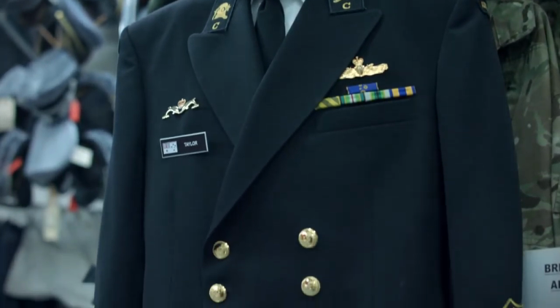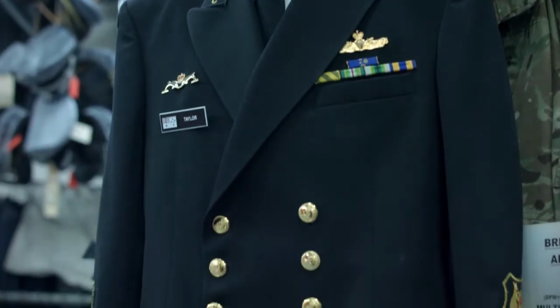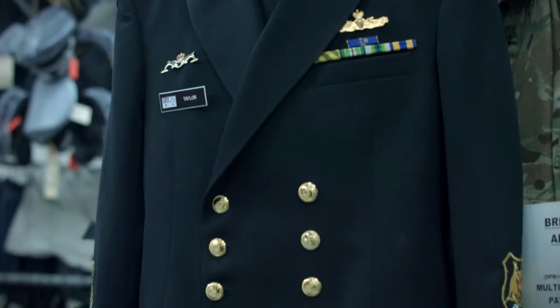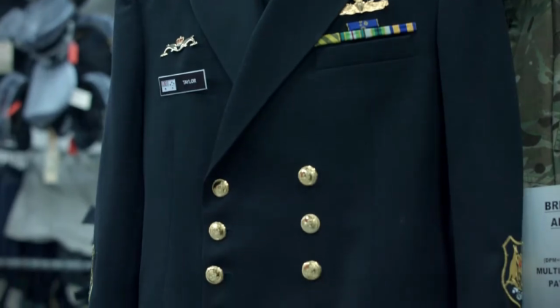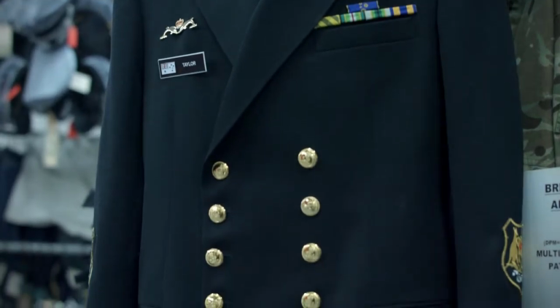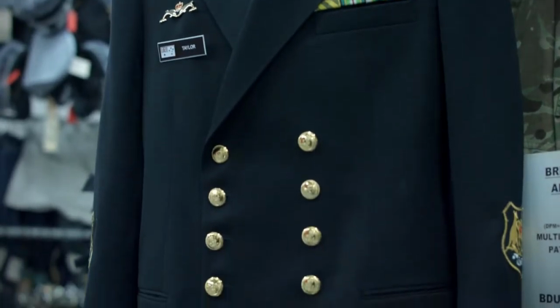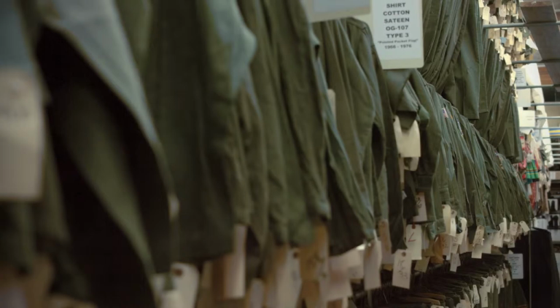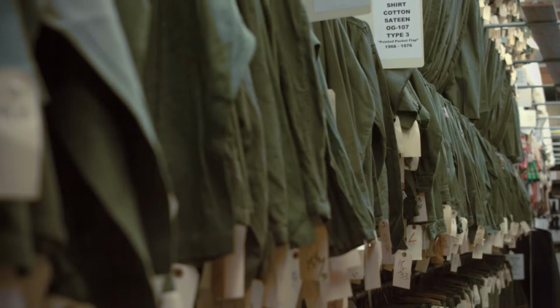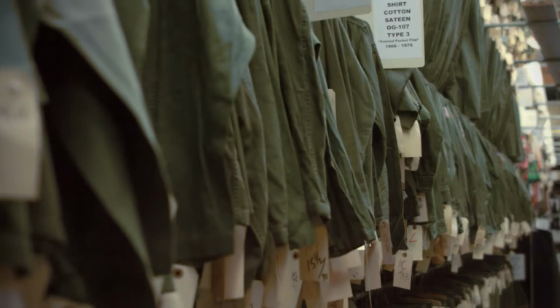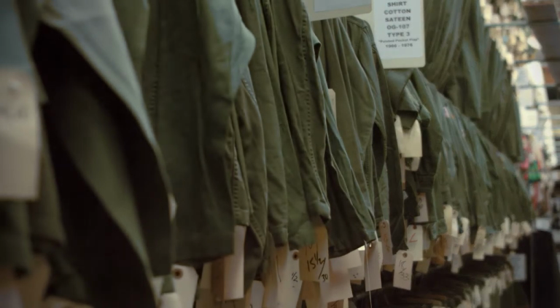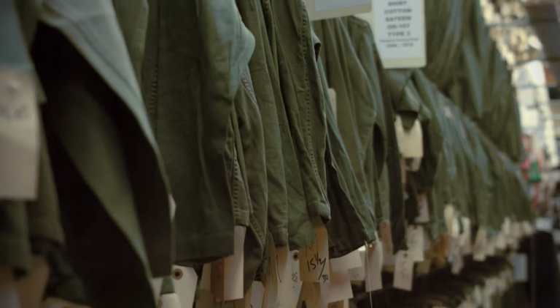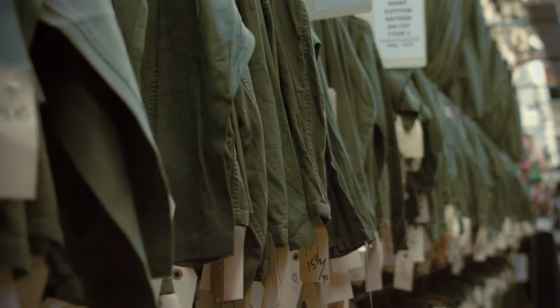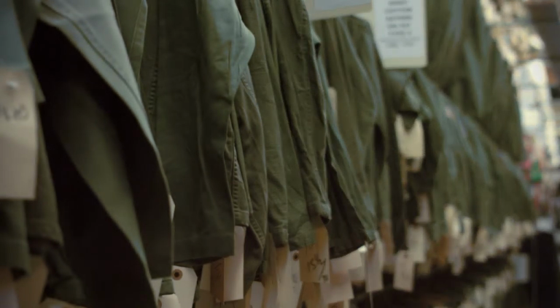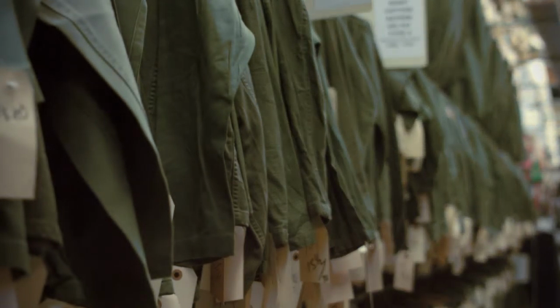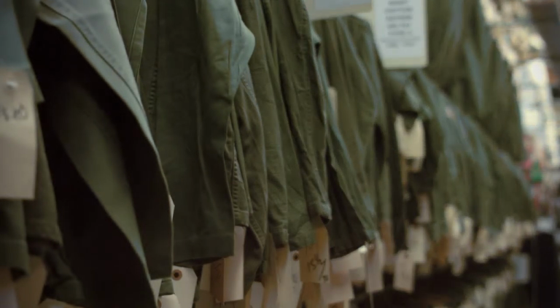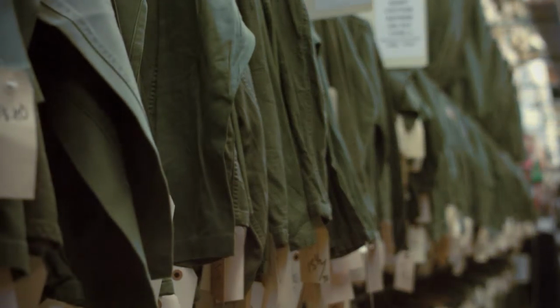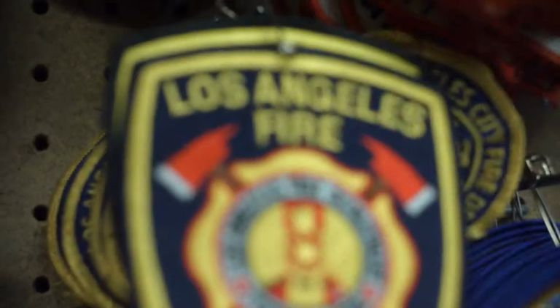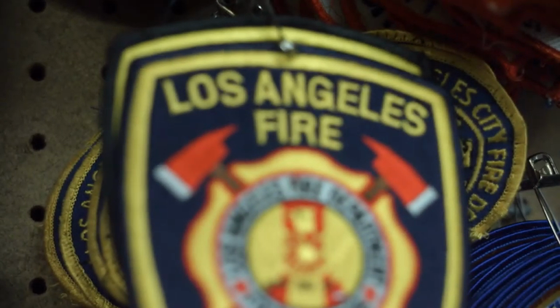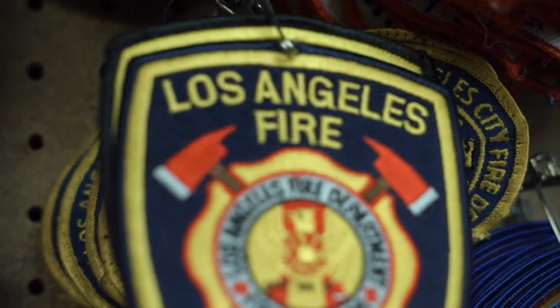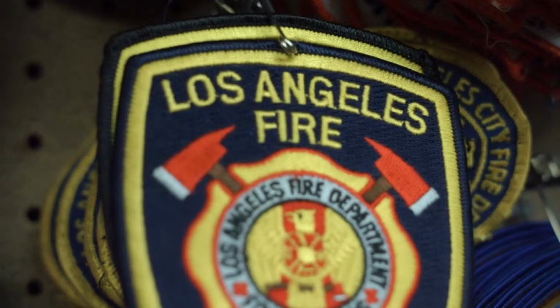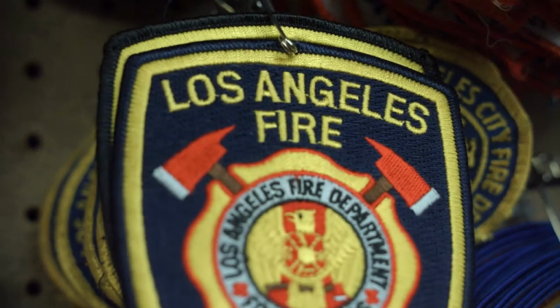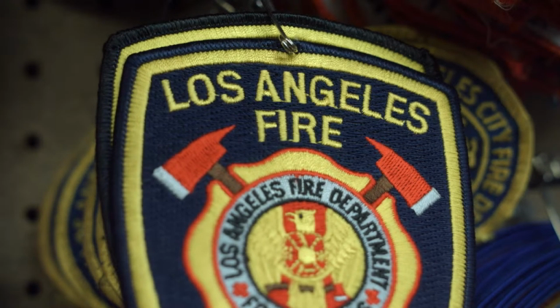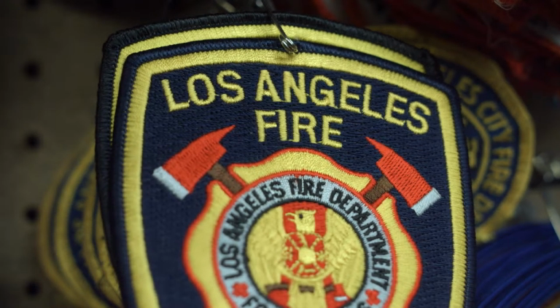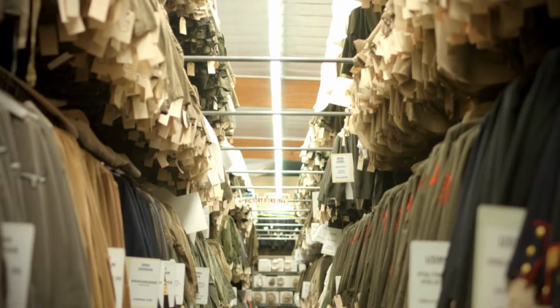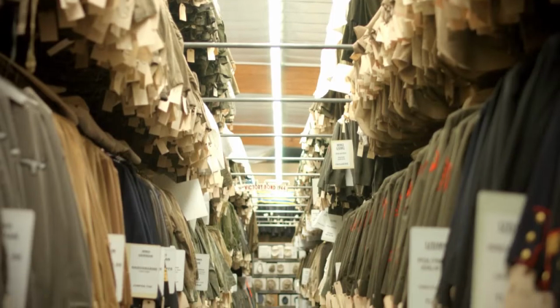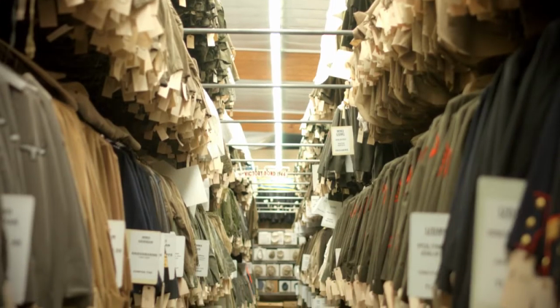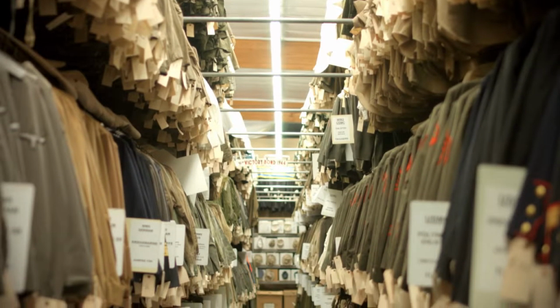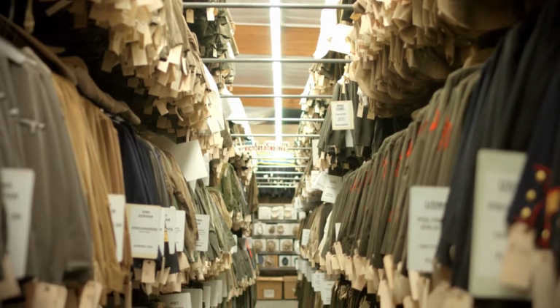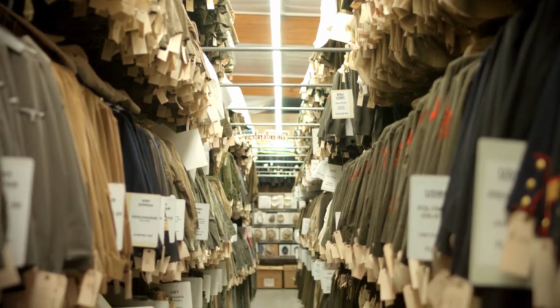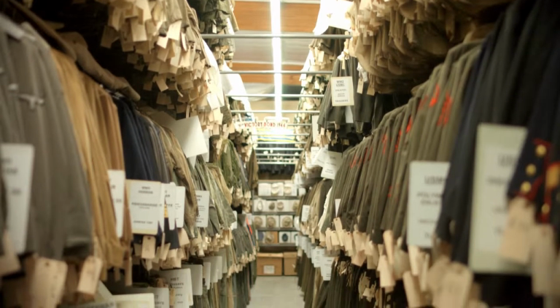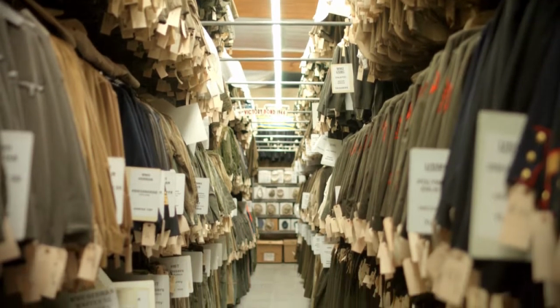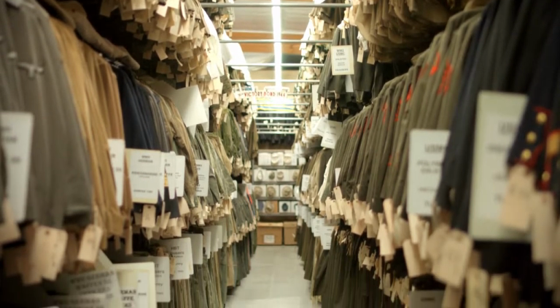Anybody can go look on their phone, look on Google, and see what these guys are wearing. So it's important for us to have the most accurate uniforms.